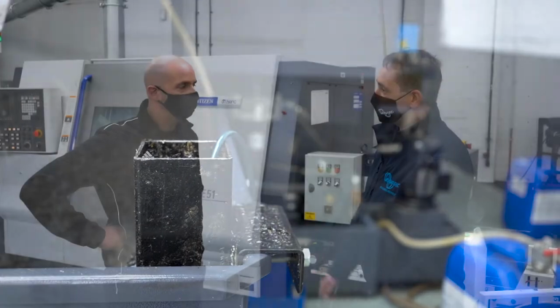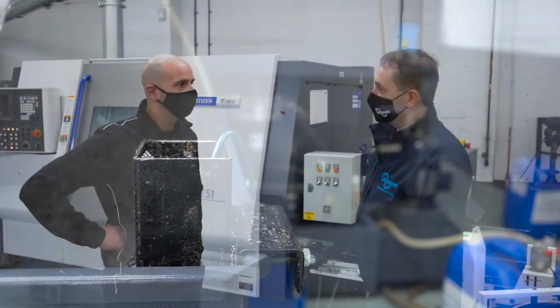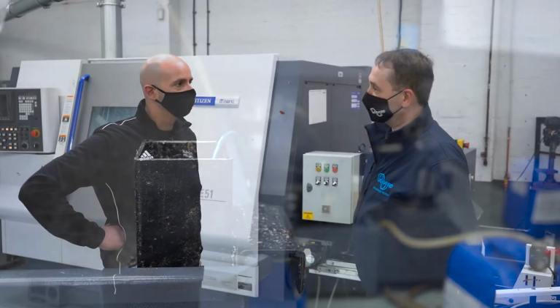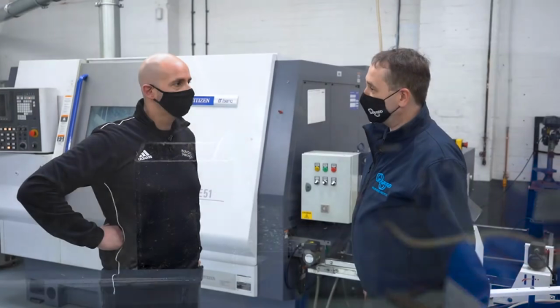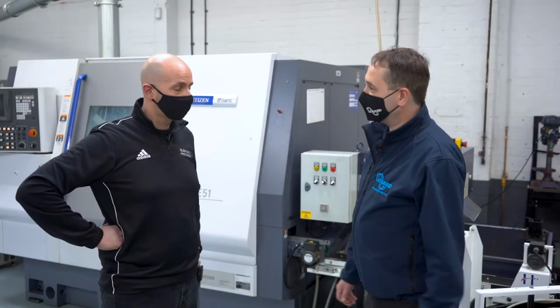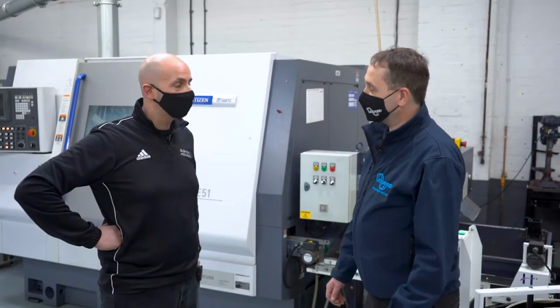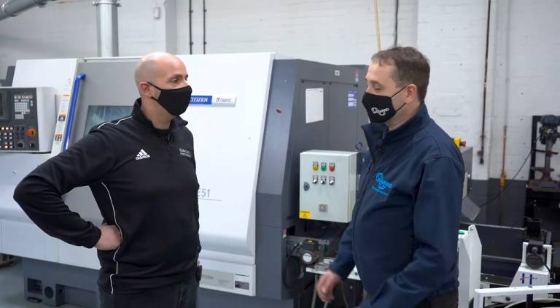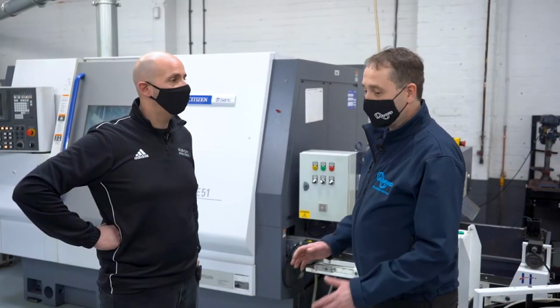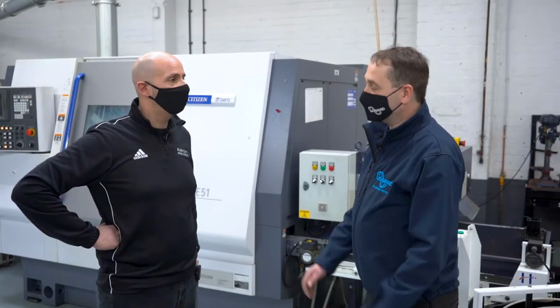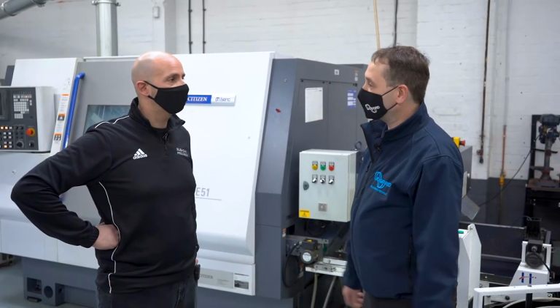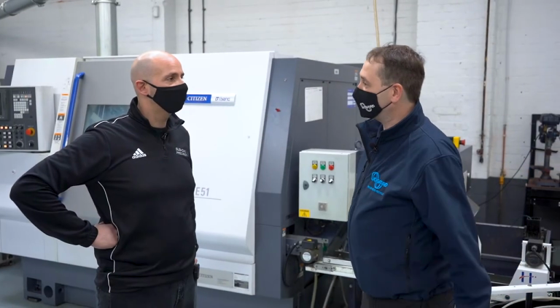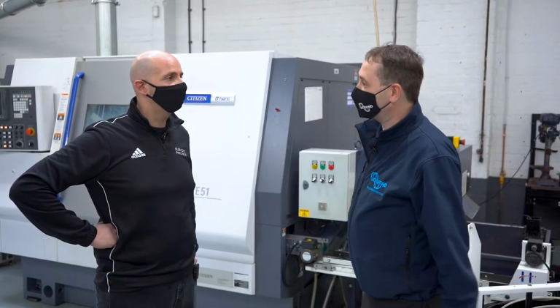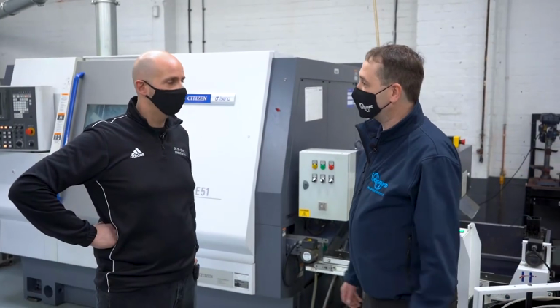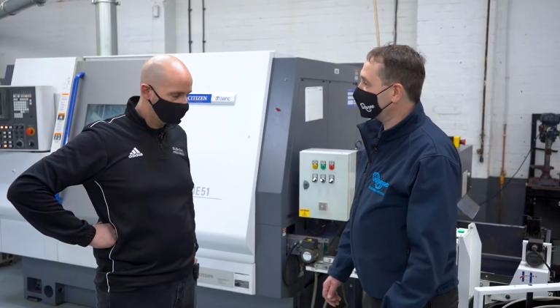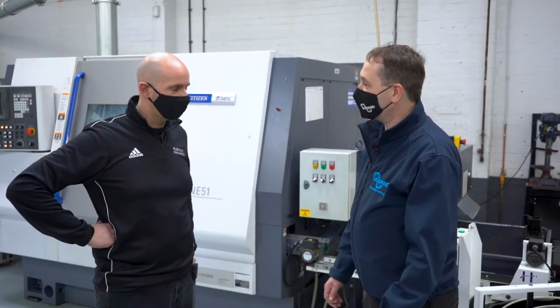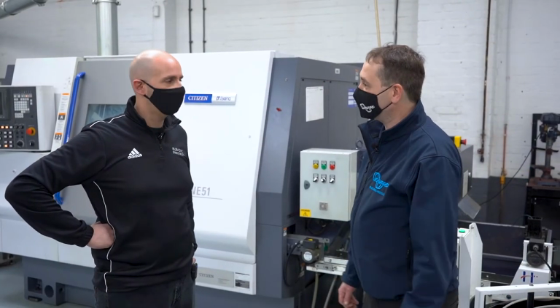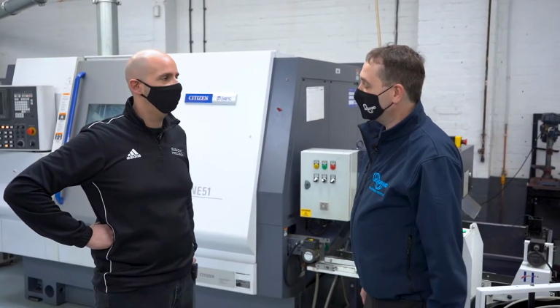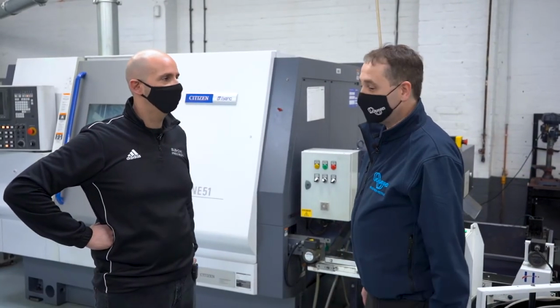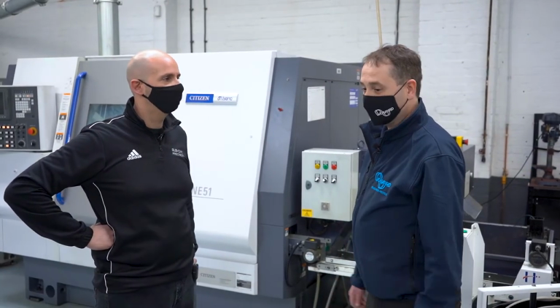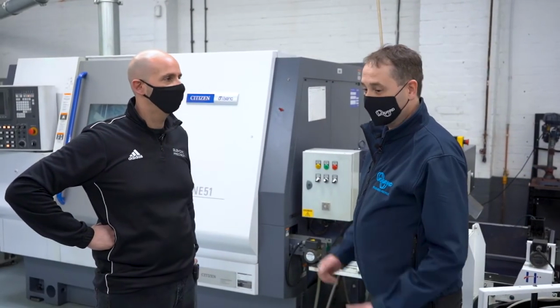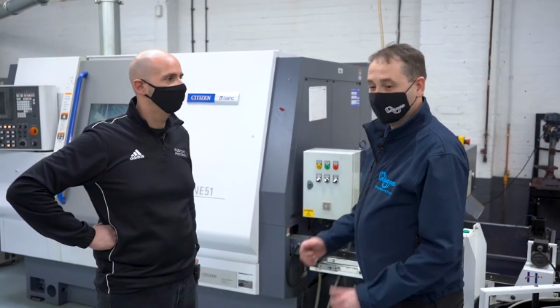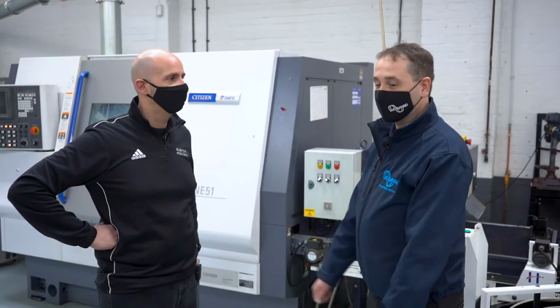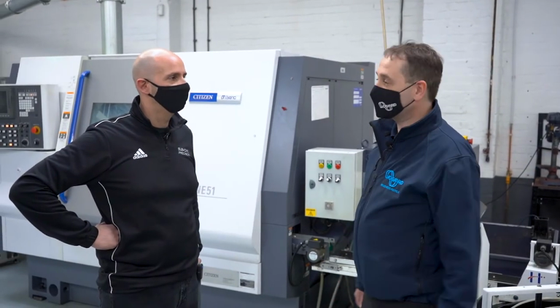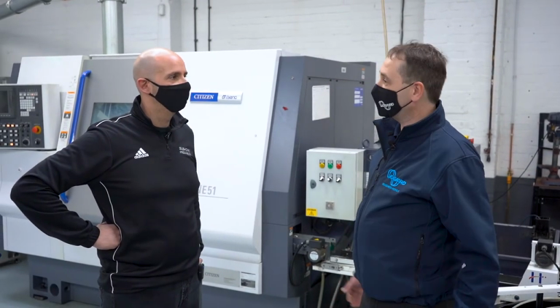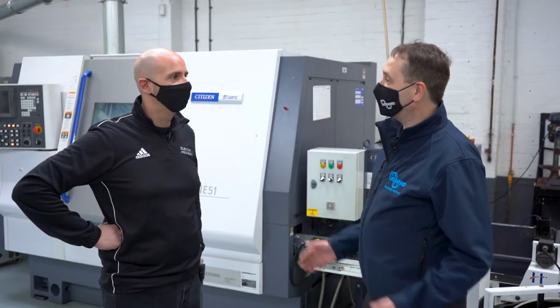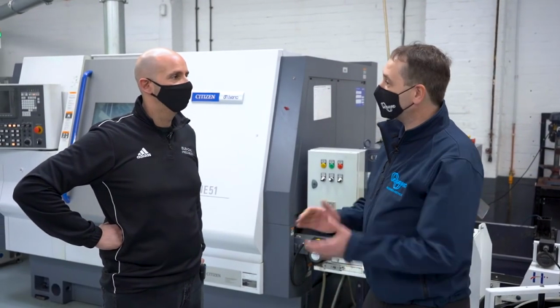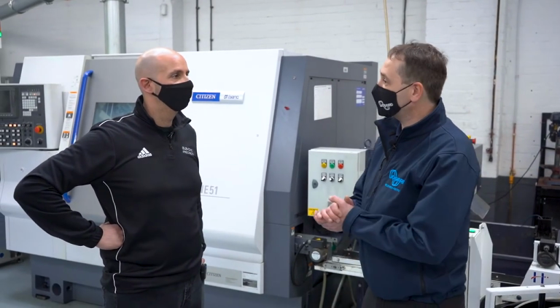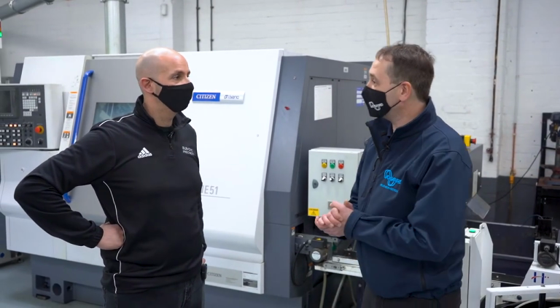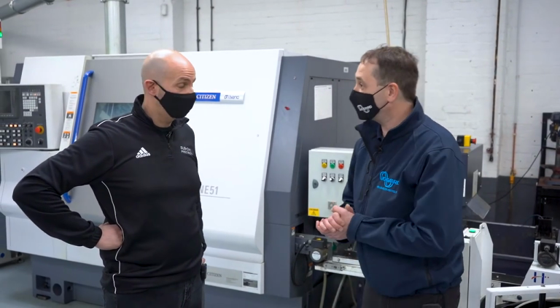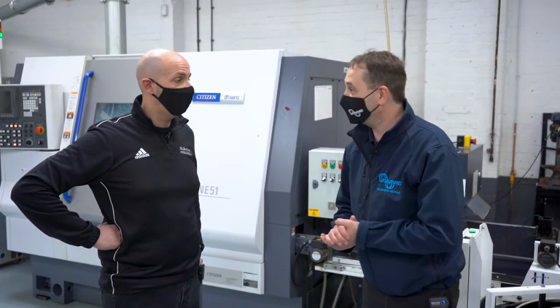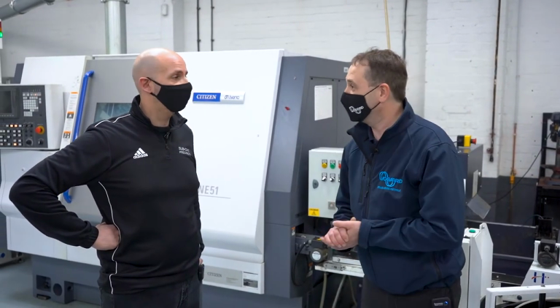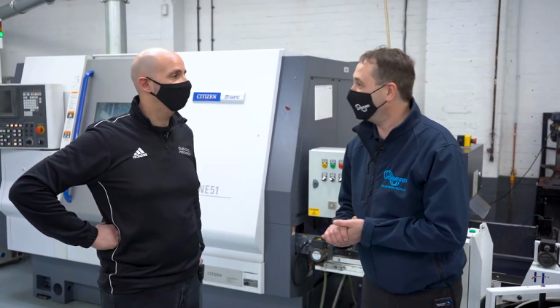Thanks very much. Good to see you. Thank you very much for your time. Look forward to seeing the next machine coming in.